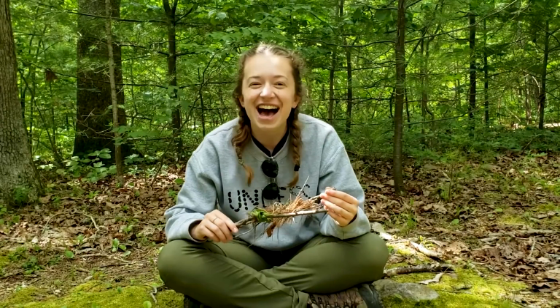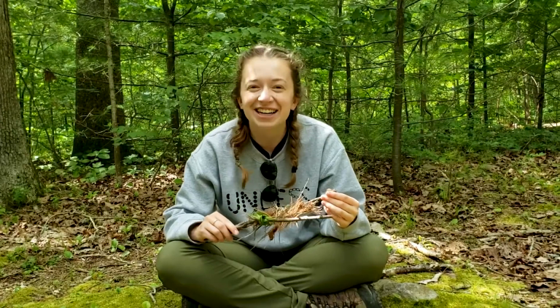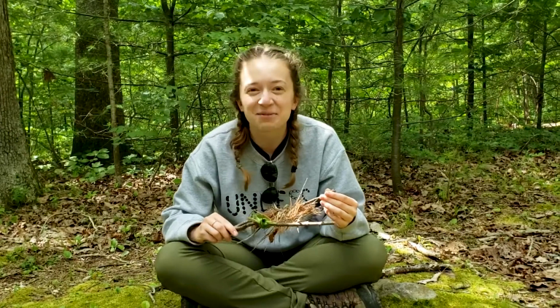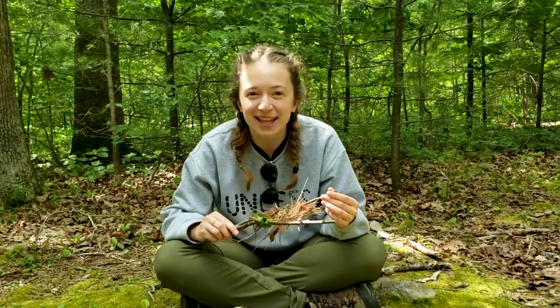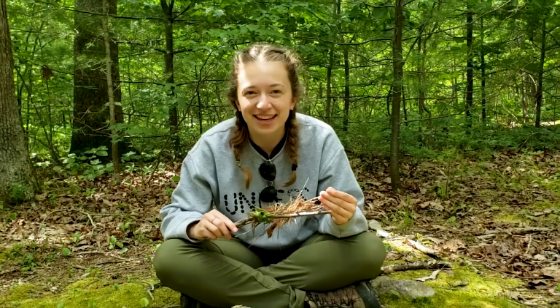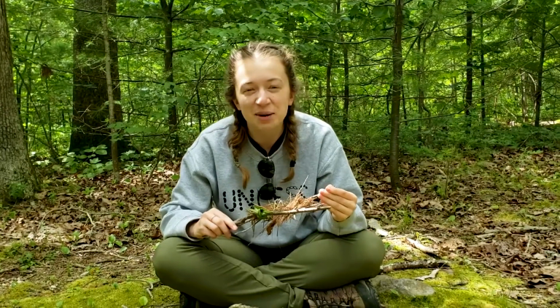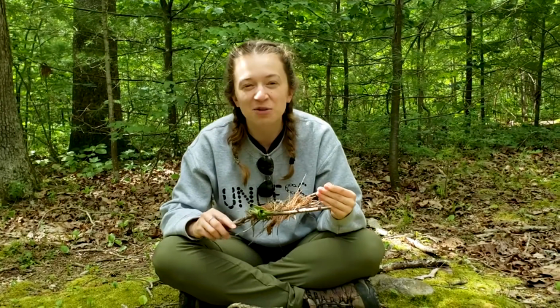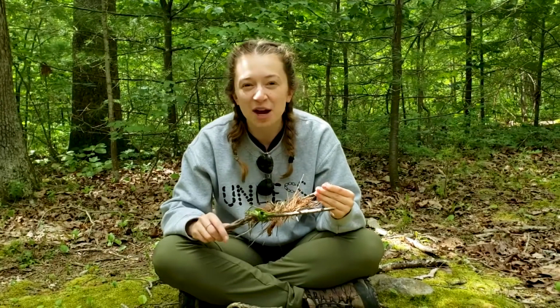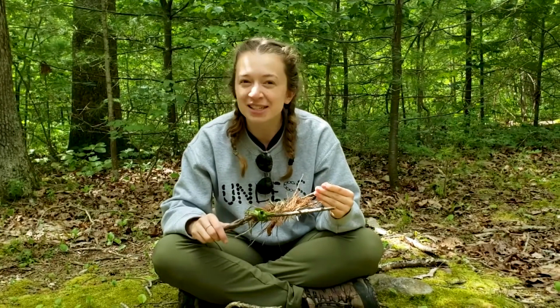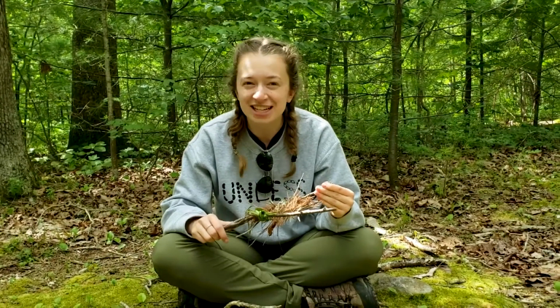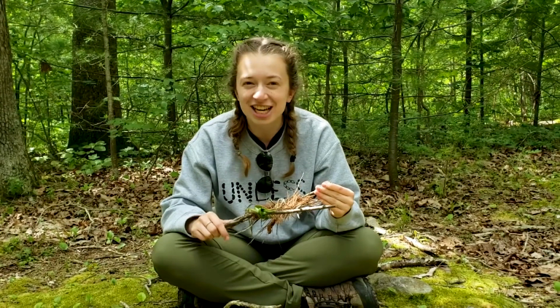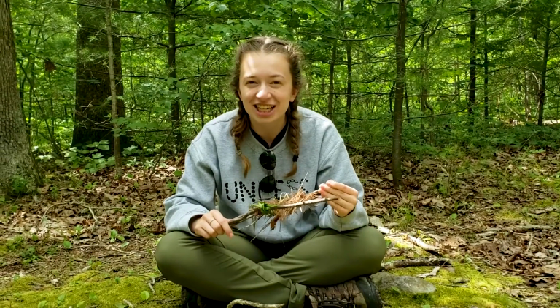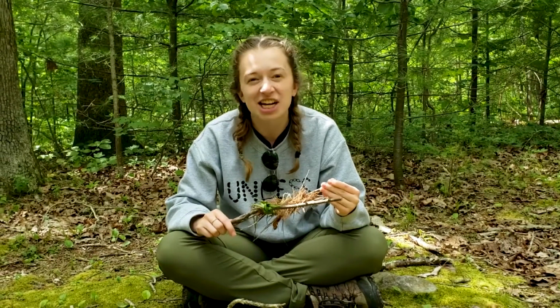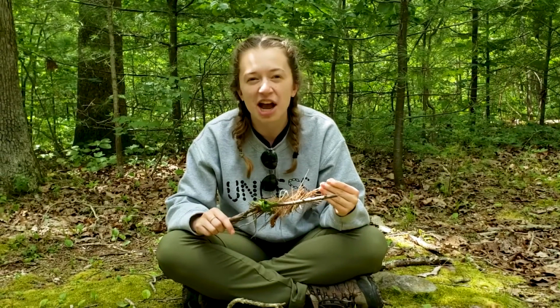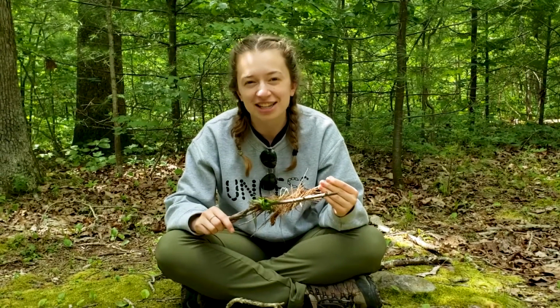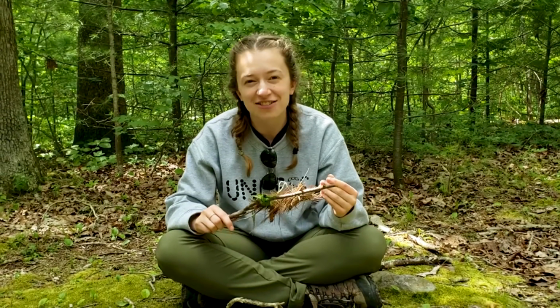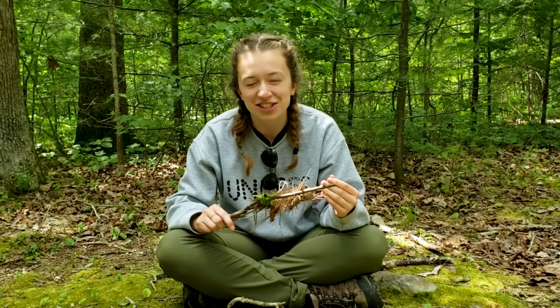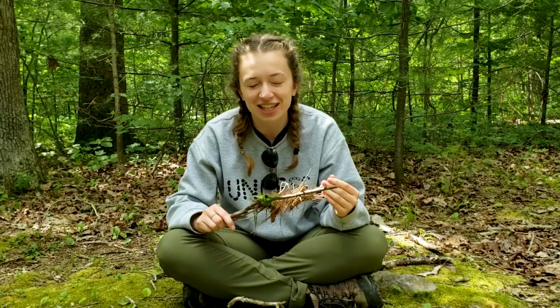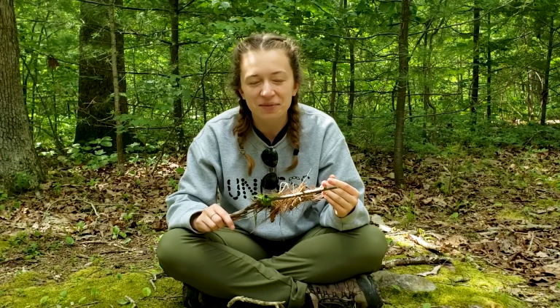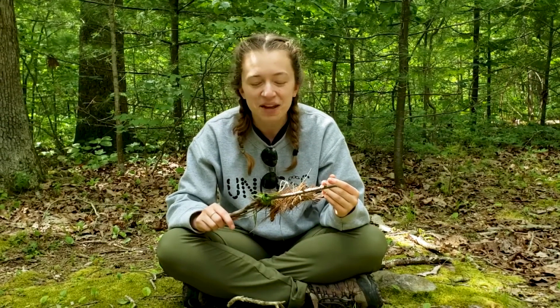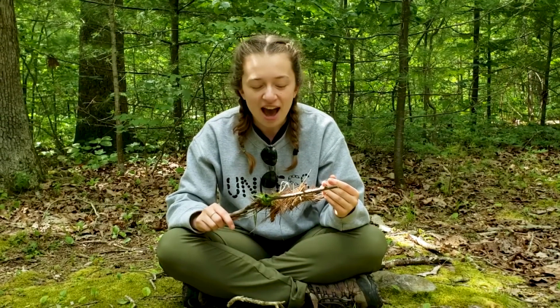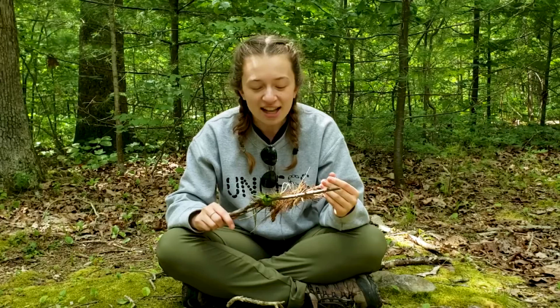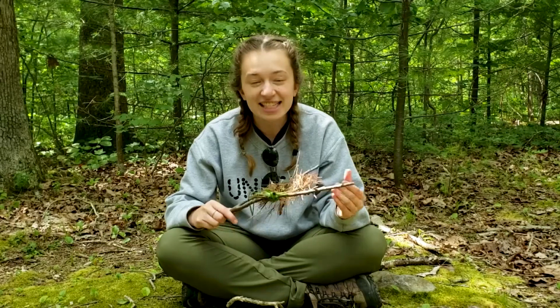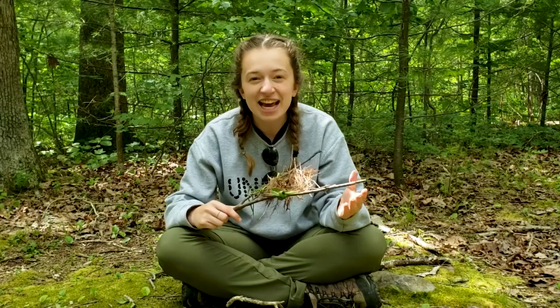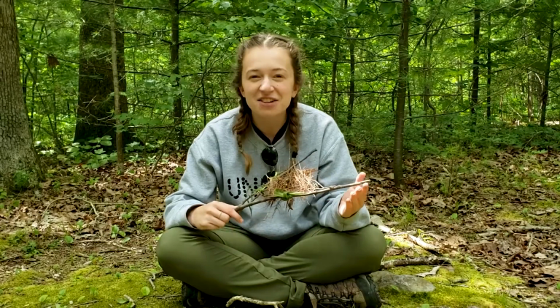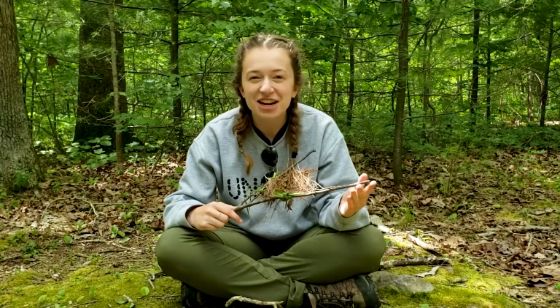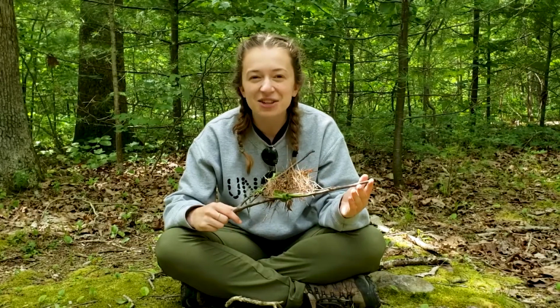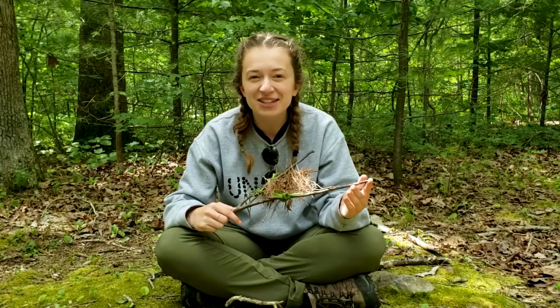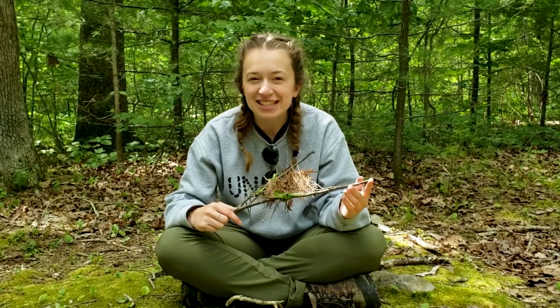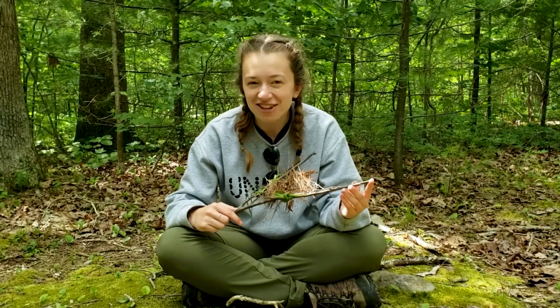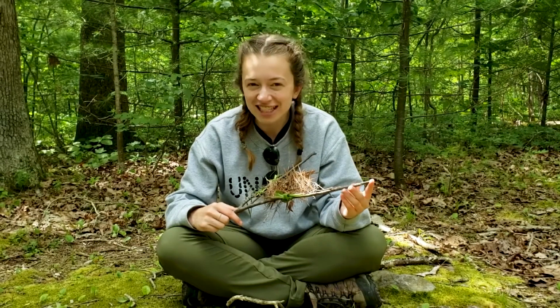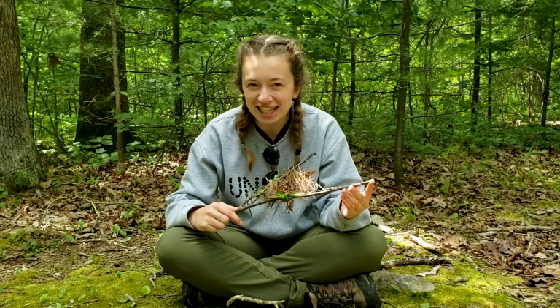Hi, I'm Kelly and I'm an environmental educator here at Shavers Creek. Today I want to share with you a discovery connection.